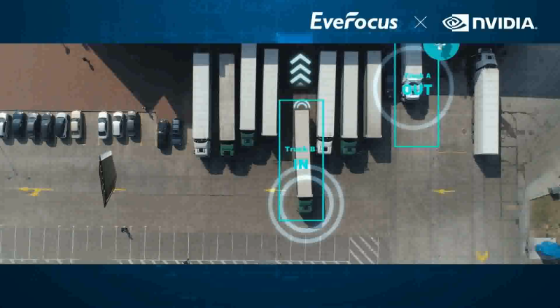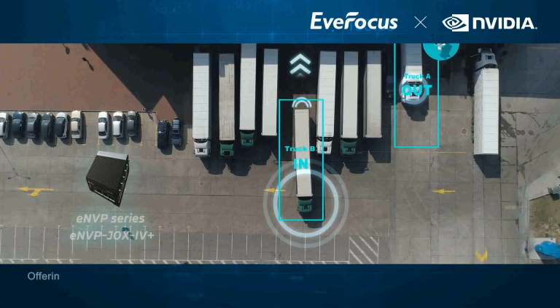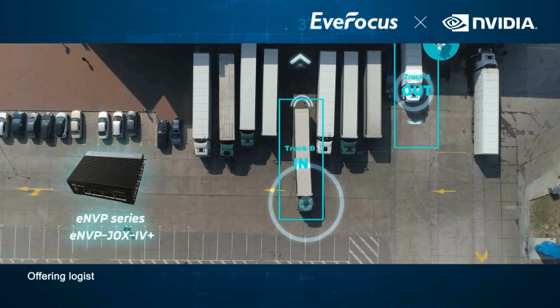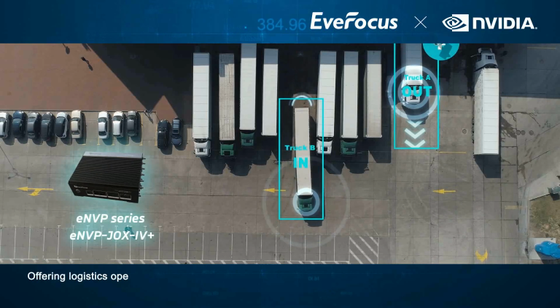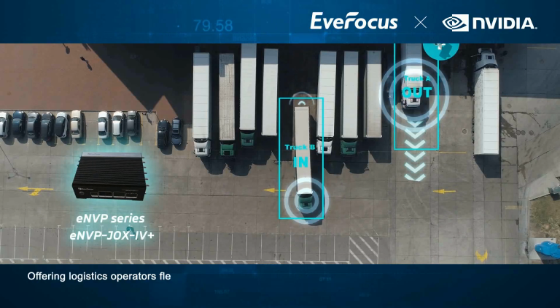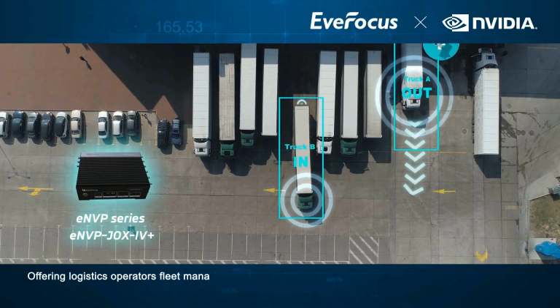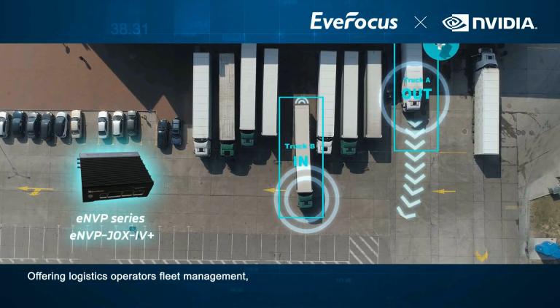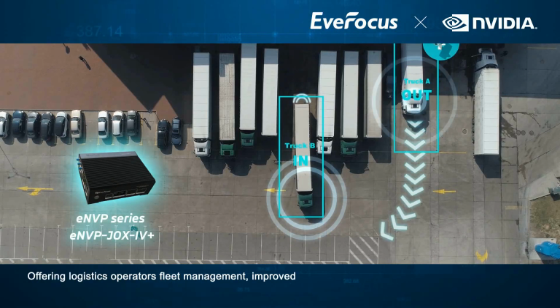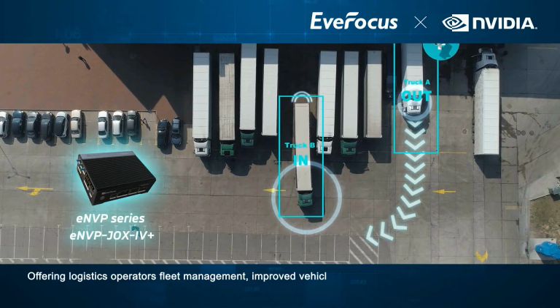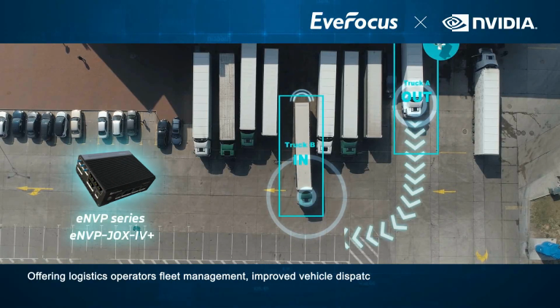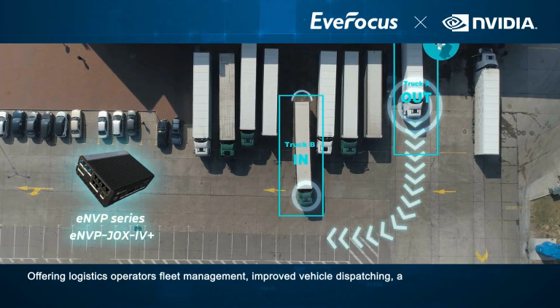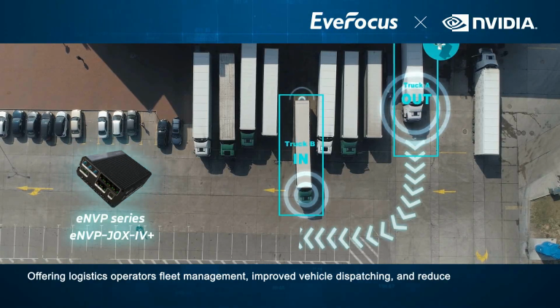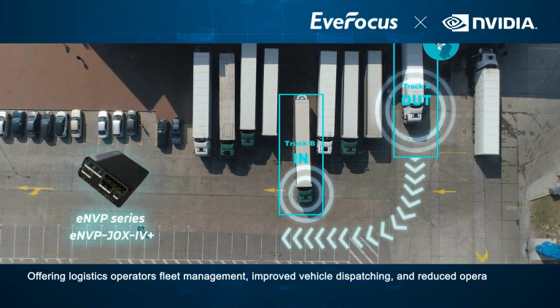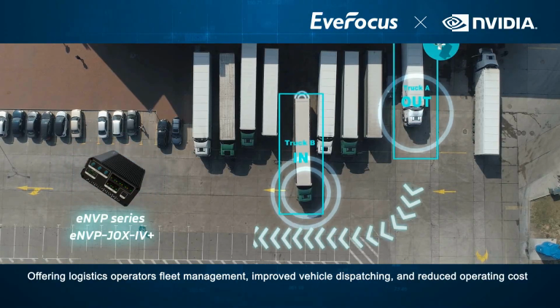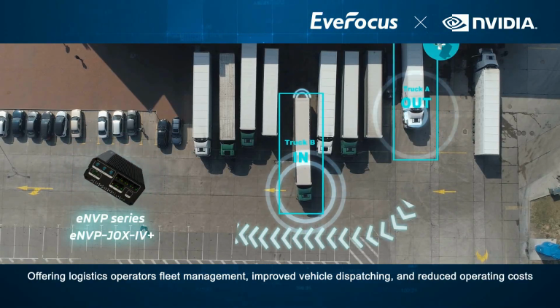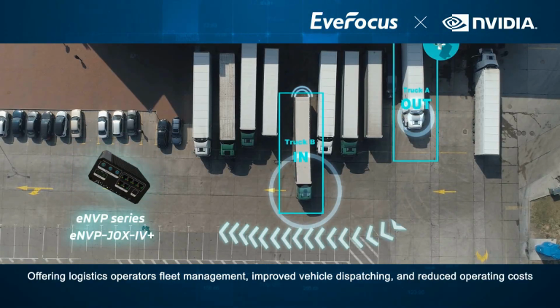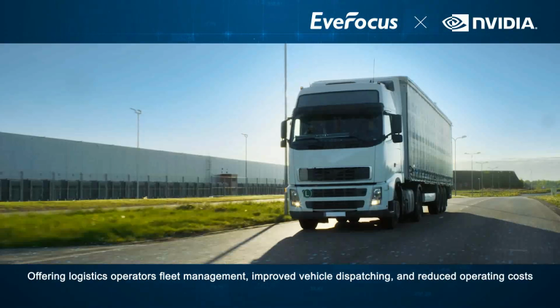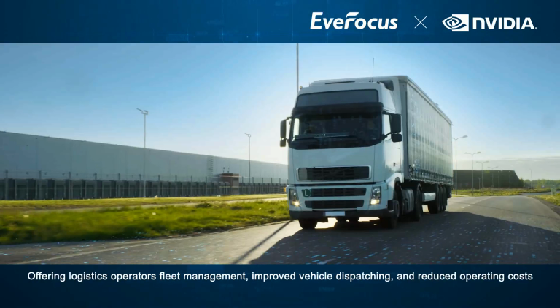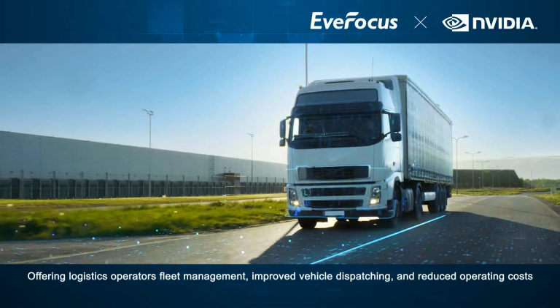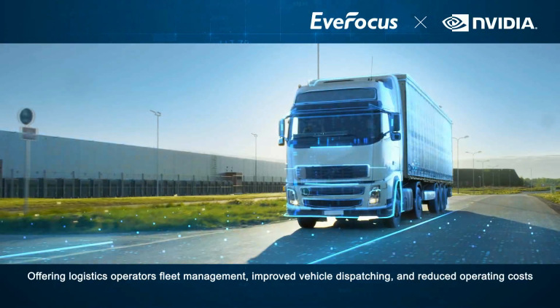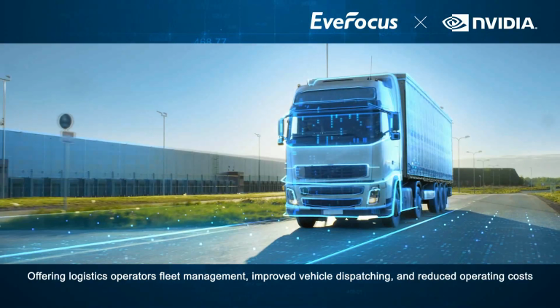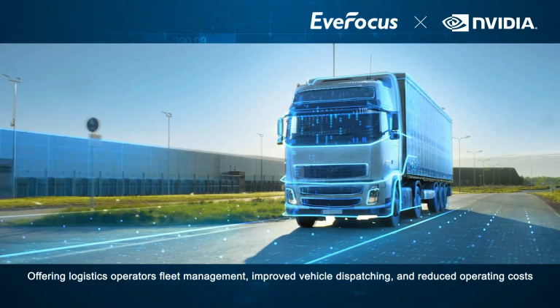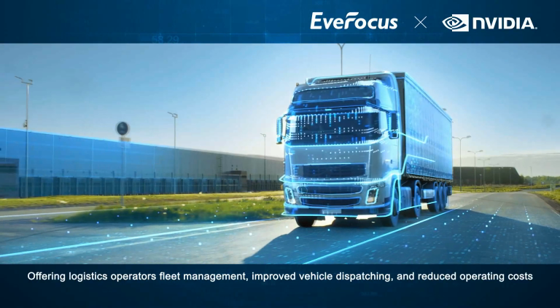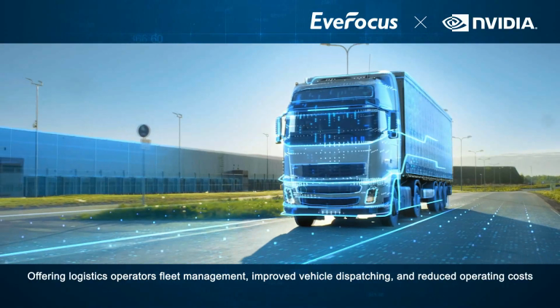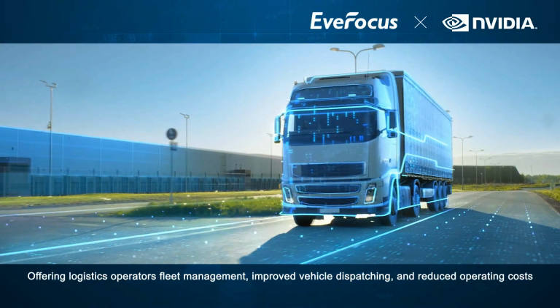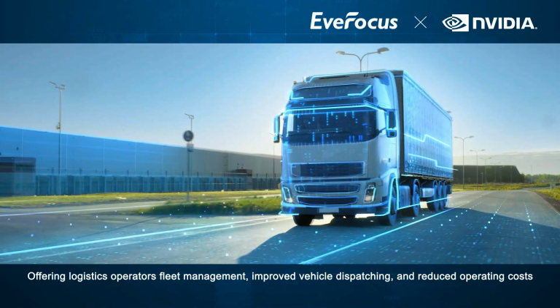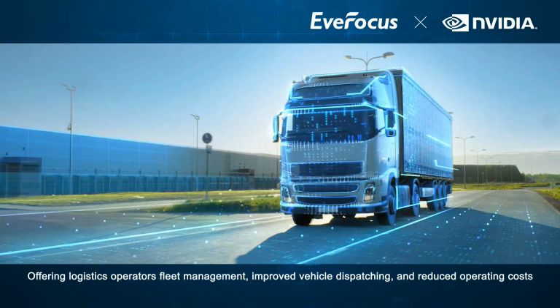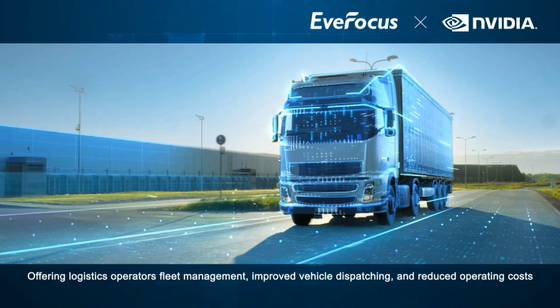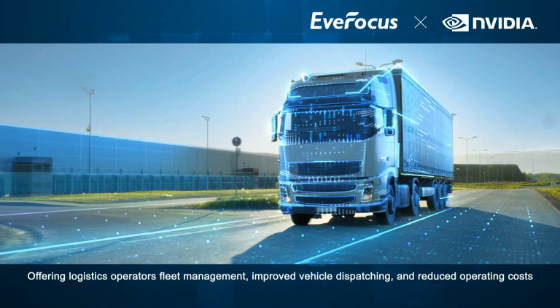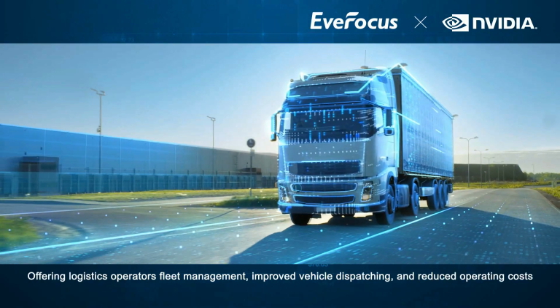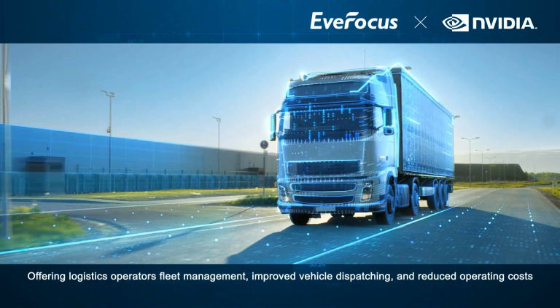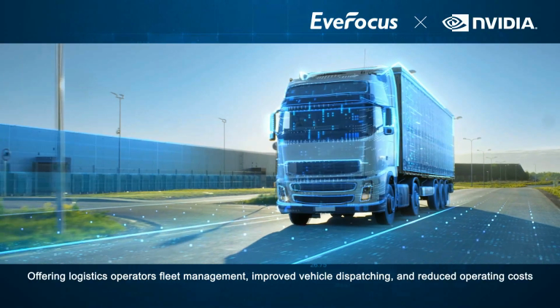Offering logistics operators fleet management, improved vehicle dispatching, and reduced operating costs.